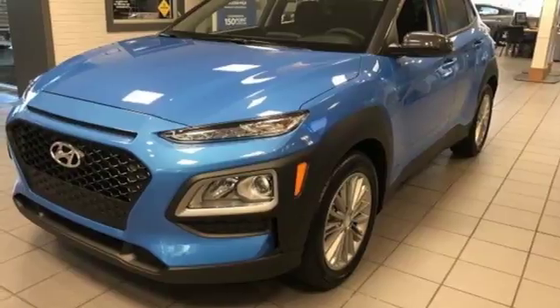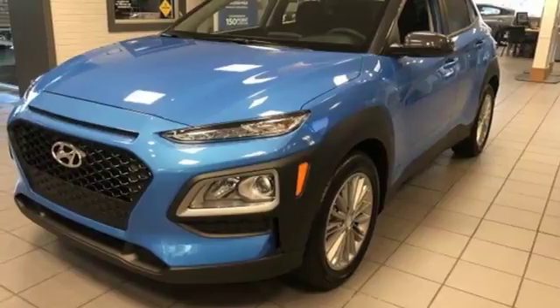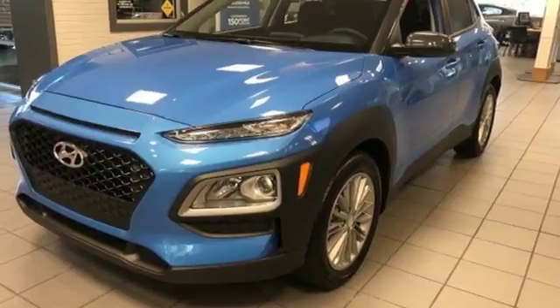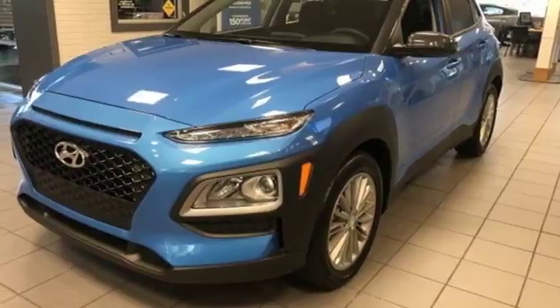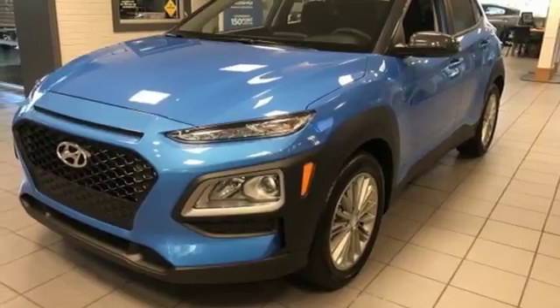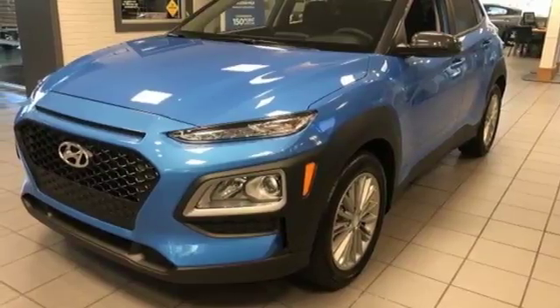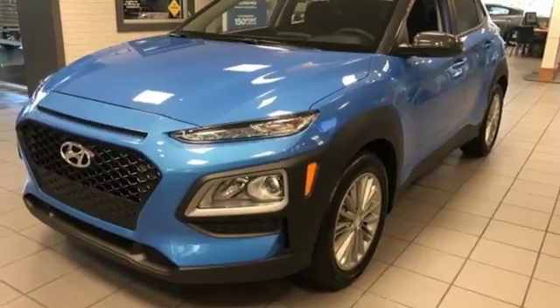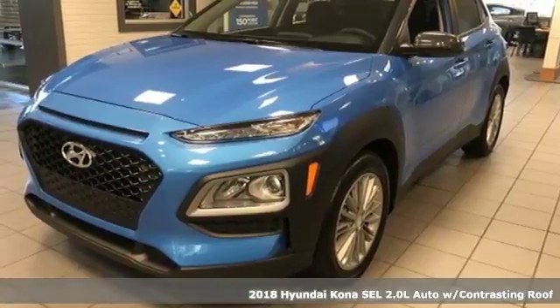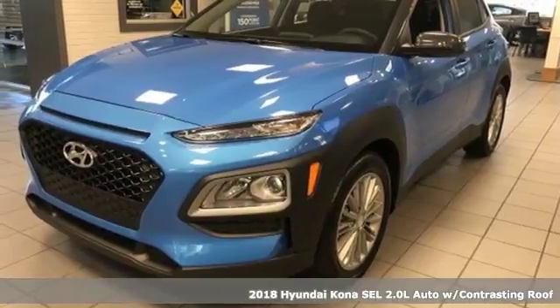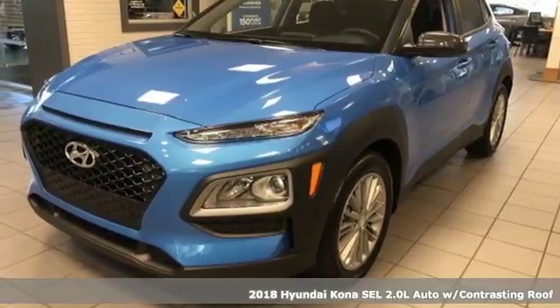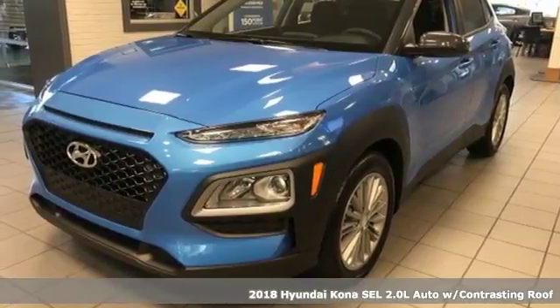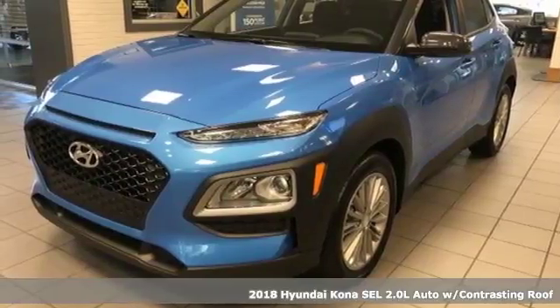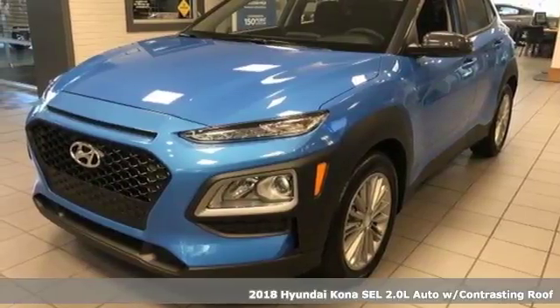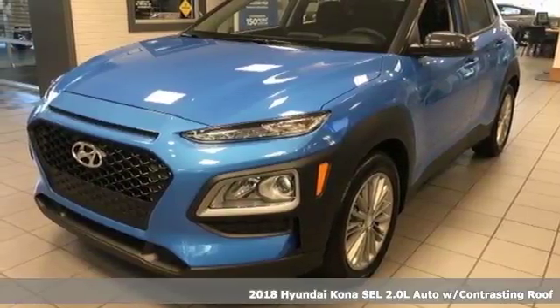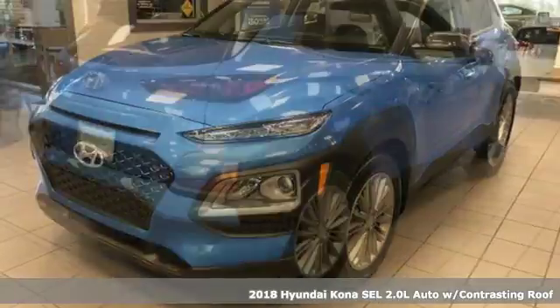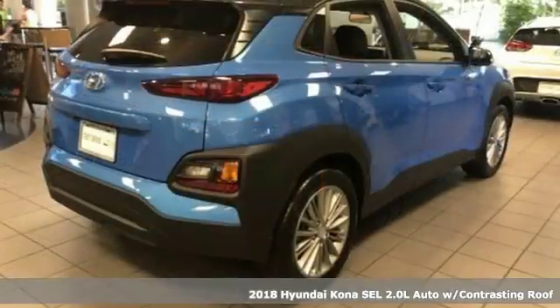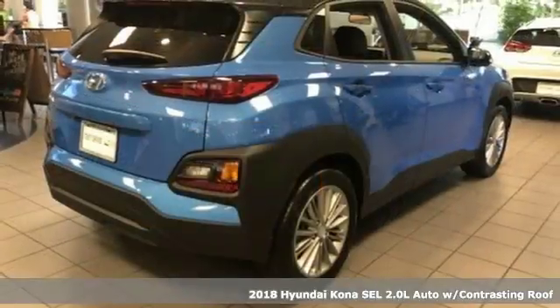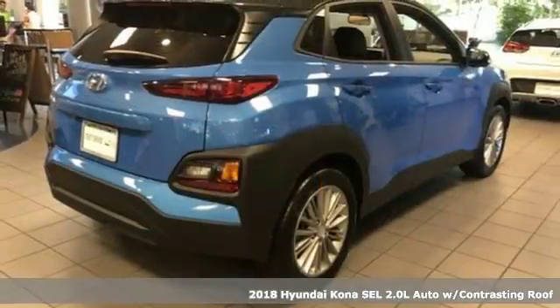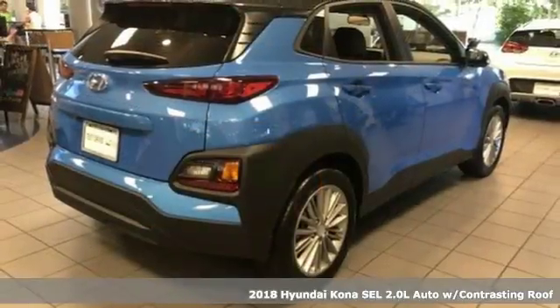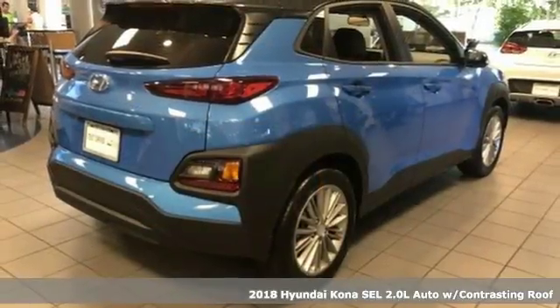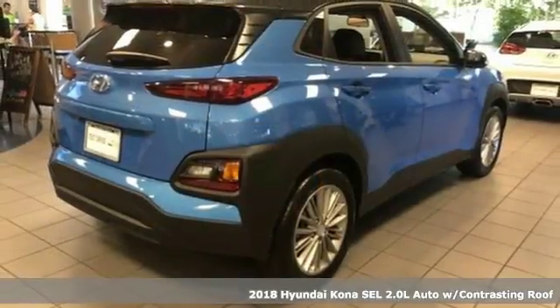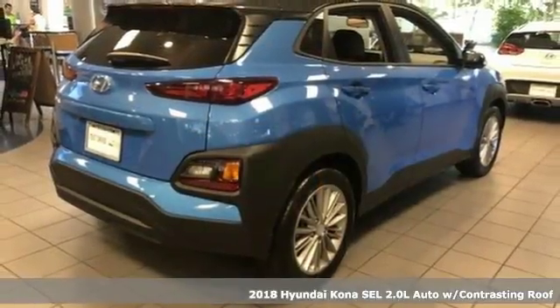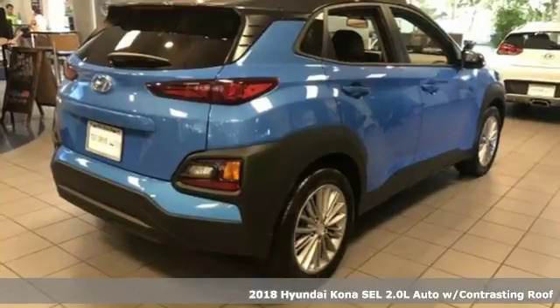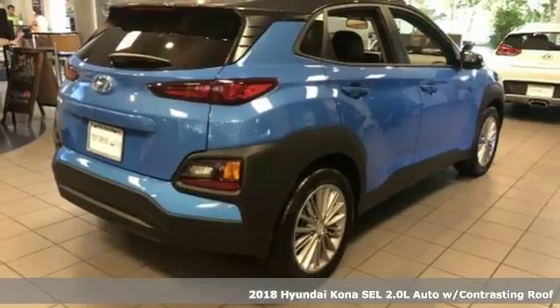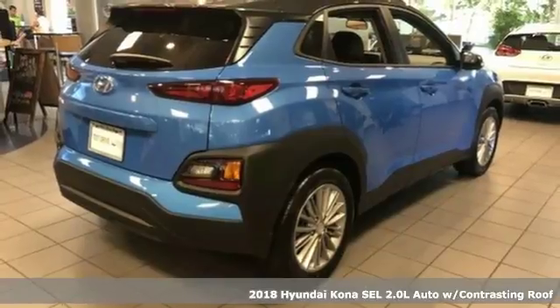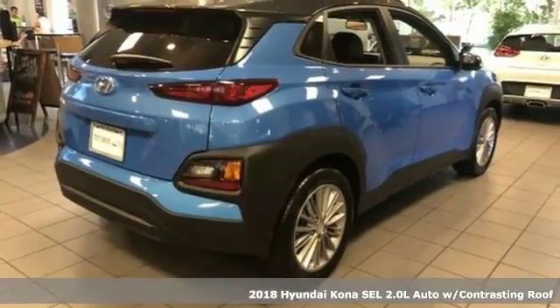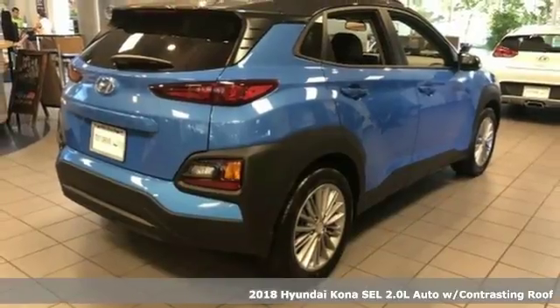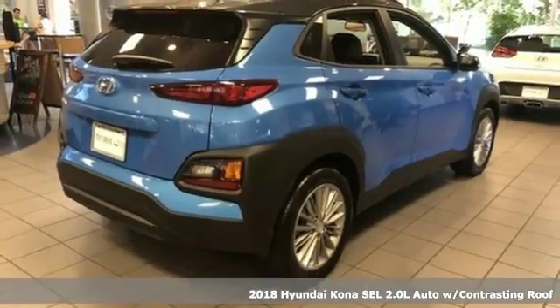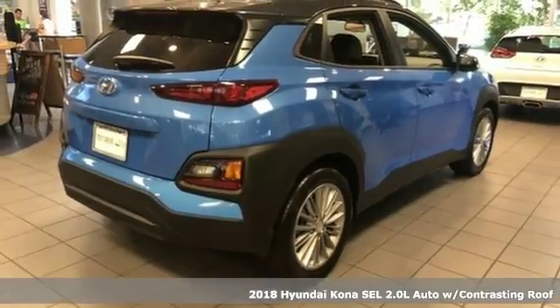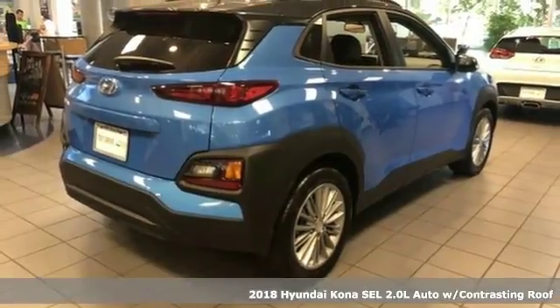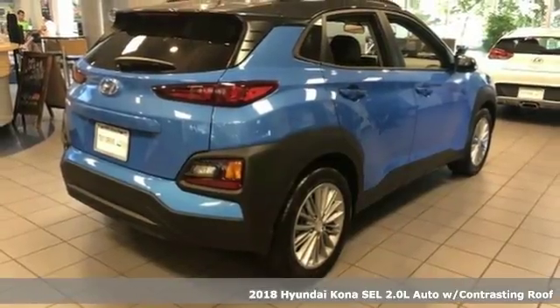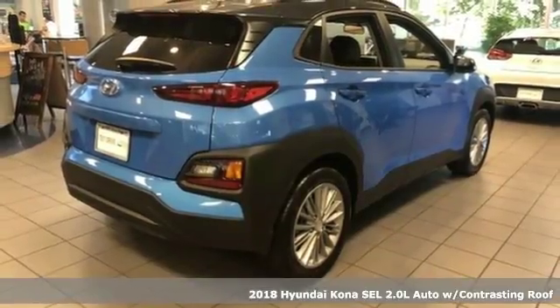It's a 2018 Hyundai Kona. Hyundai's attention to detail means a better driving experience for you.